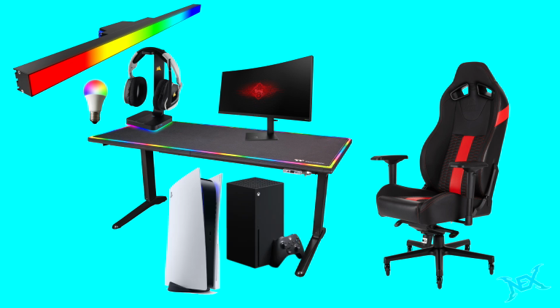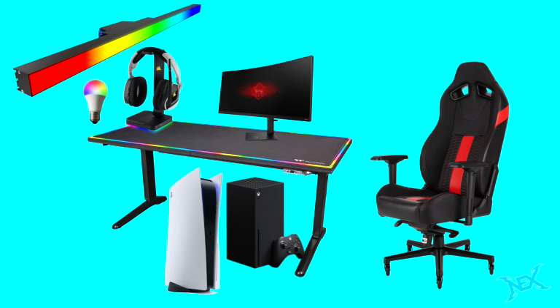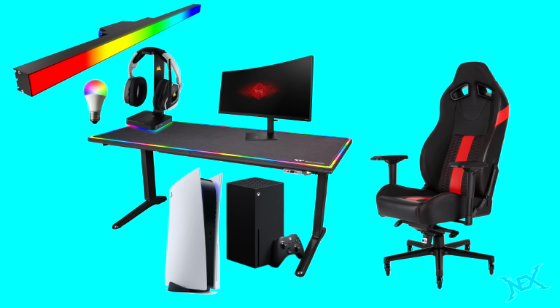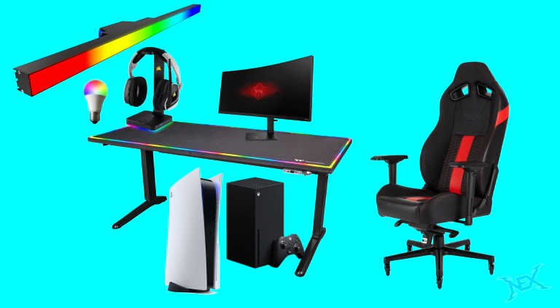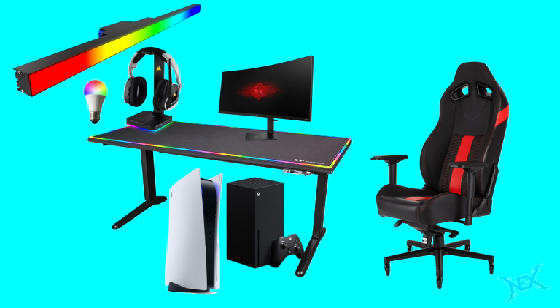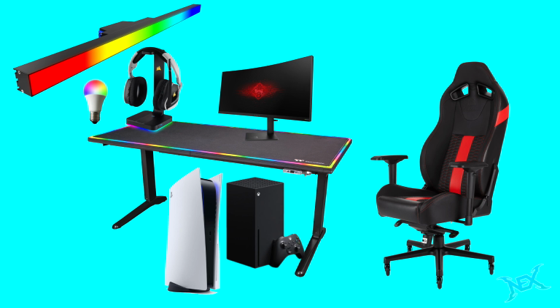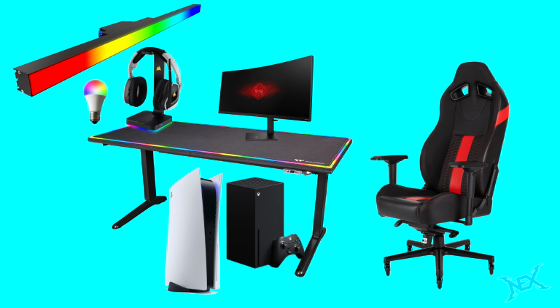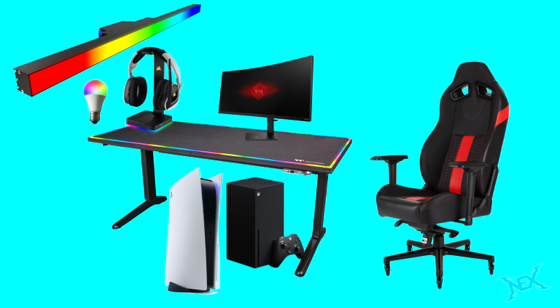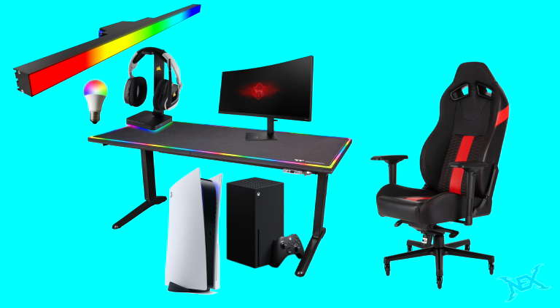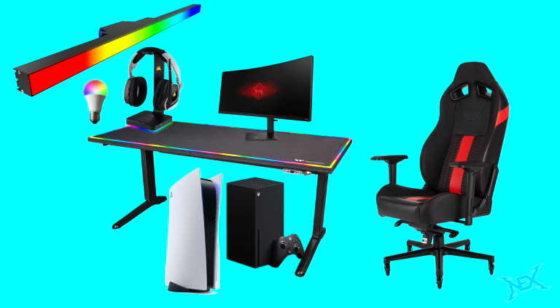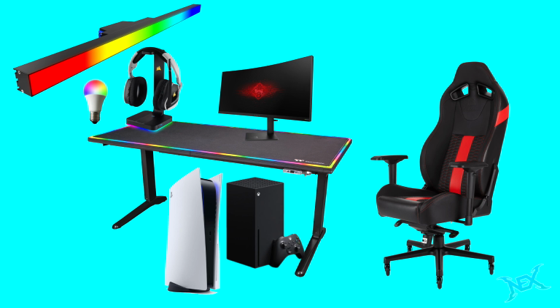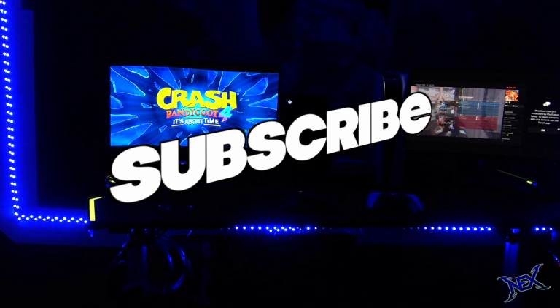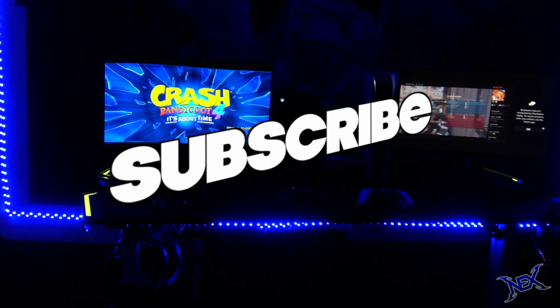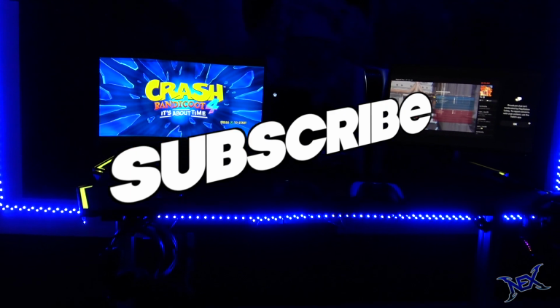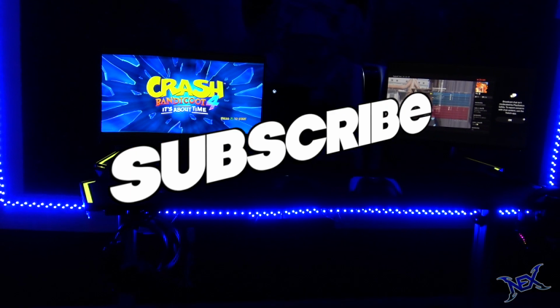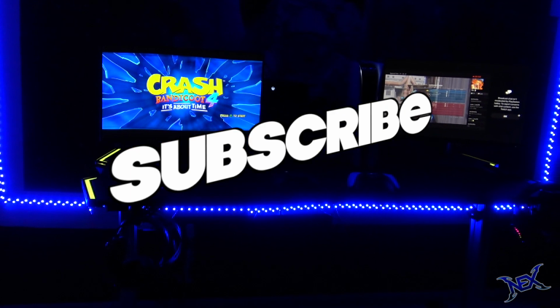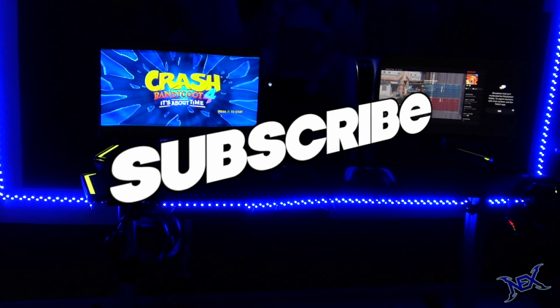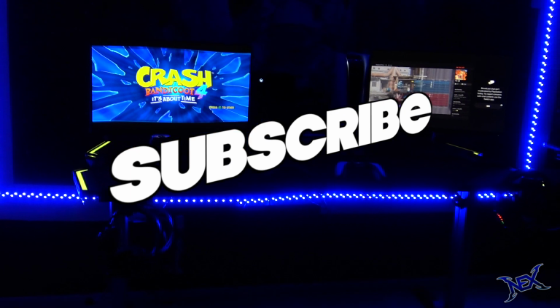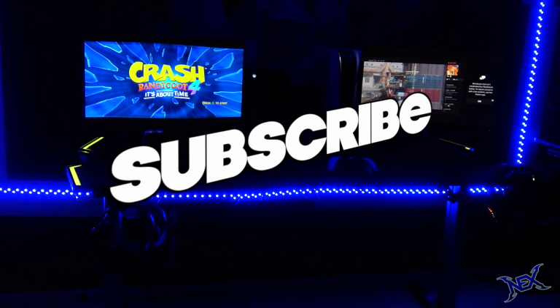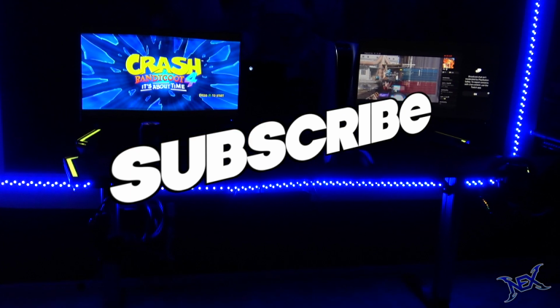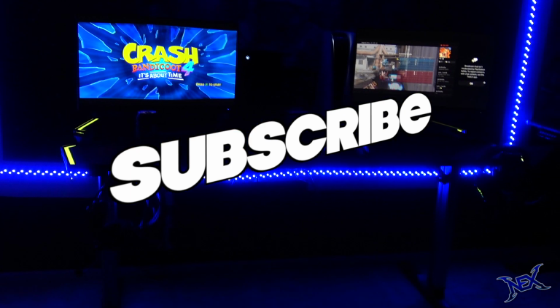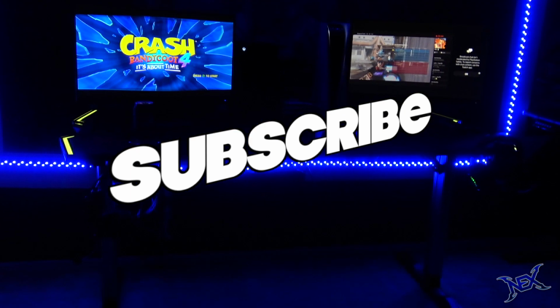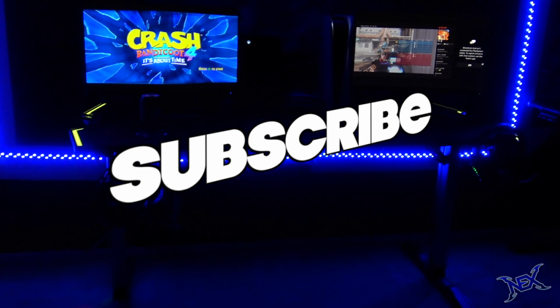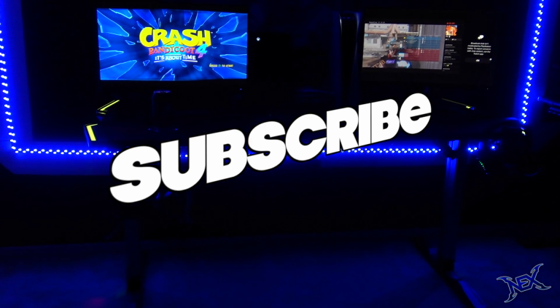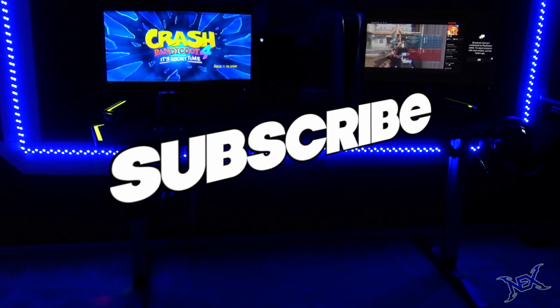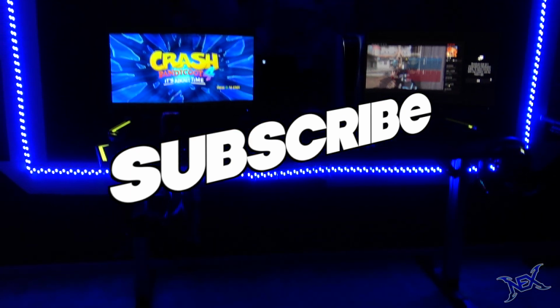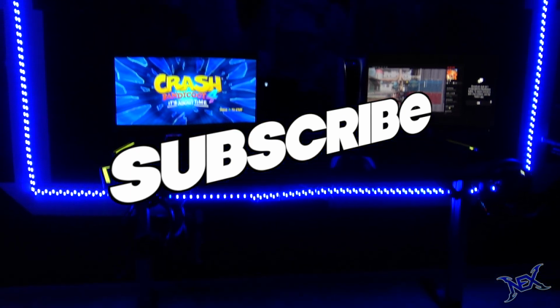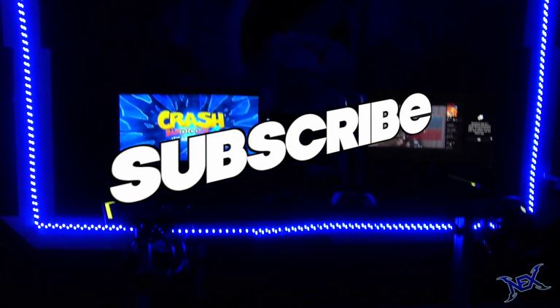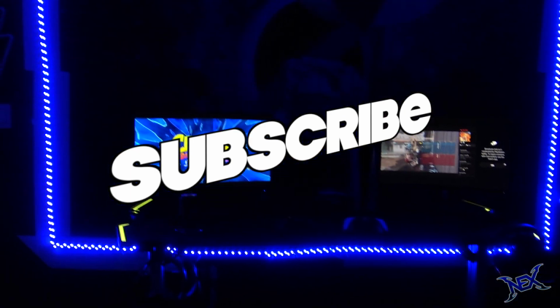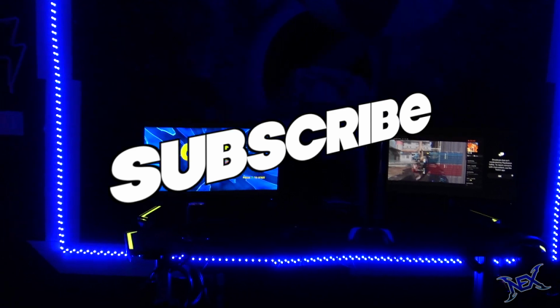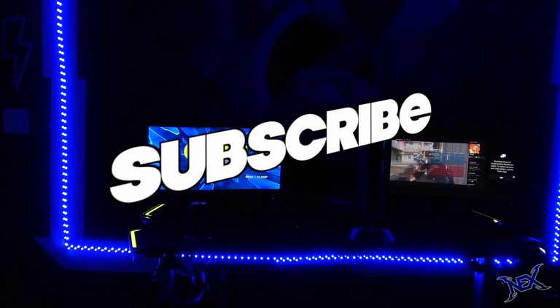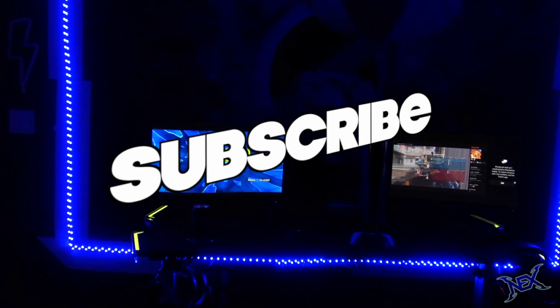One last thing guys — don't forget to subscribe. Good luck pranksters, I'll see you guys in my next video.